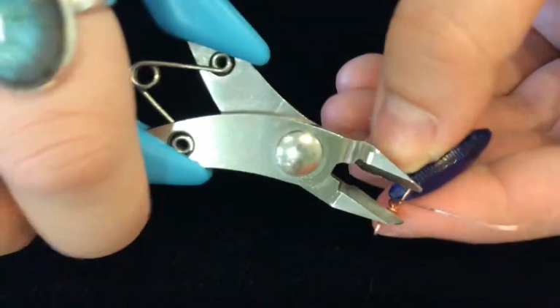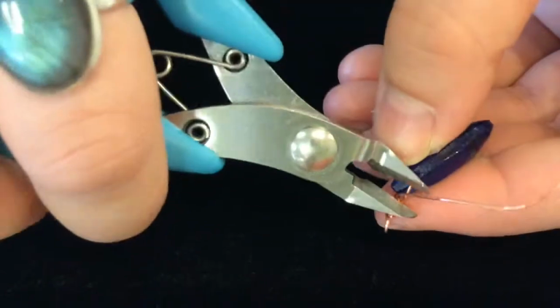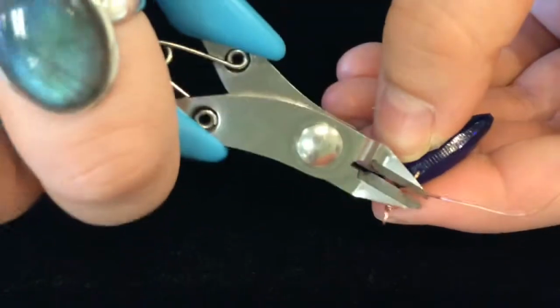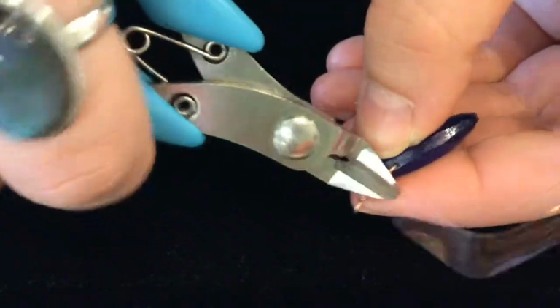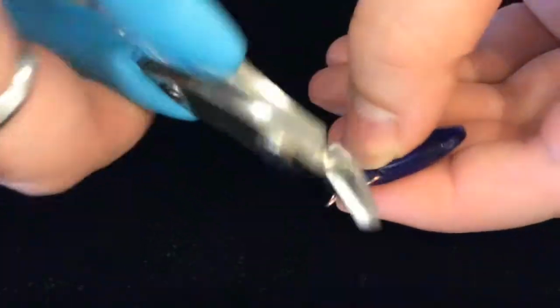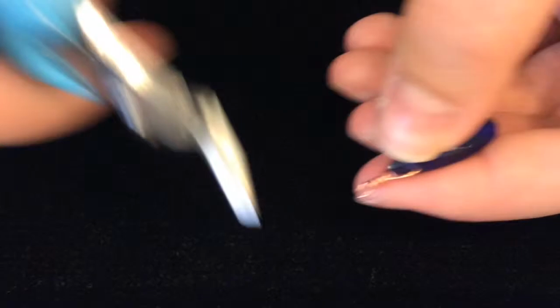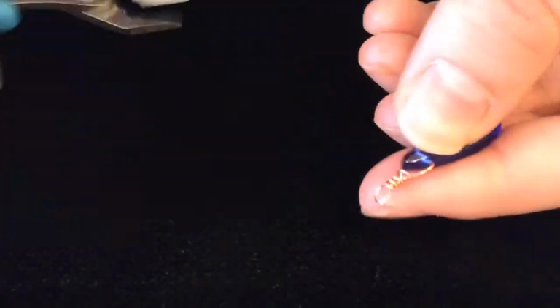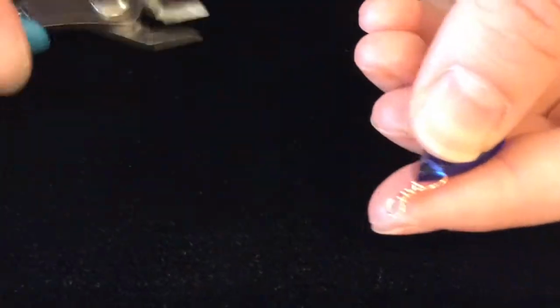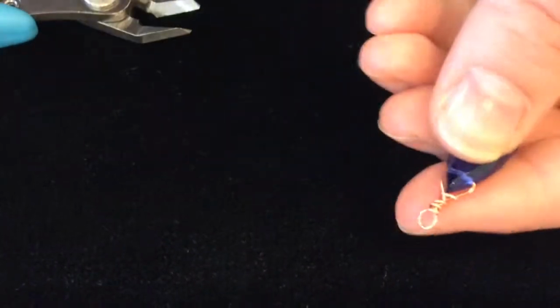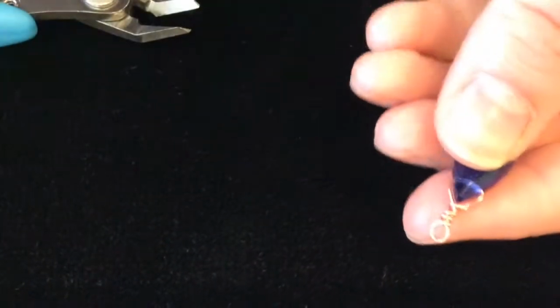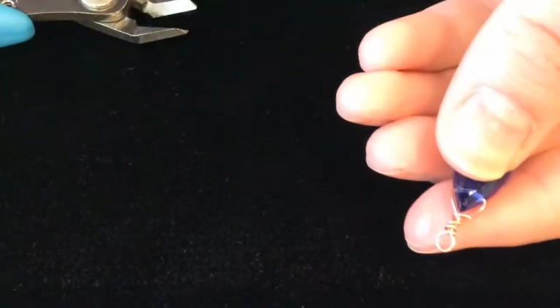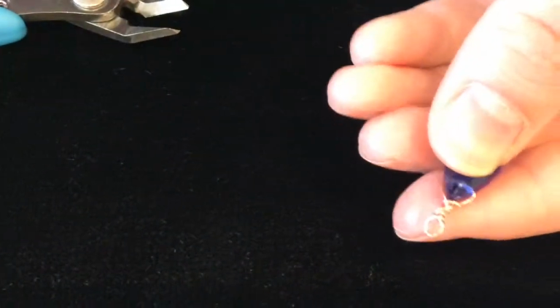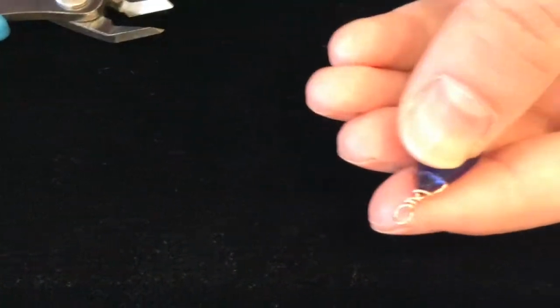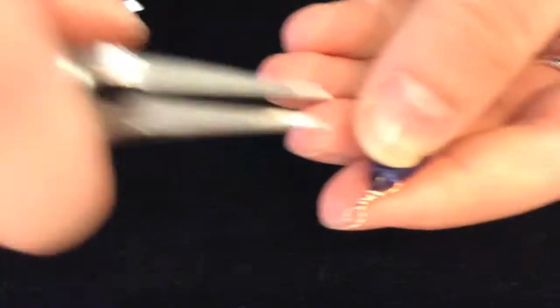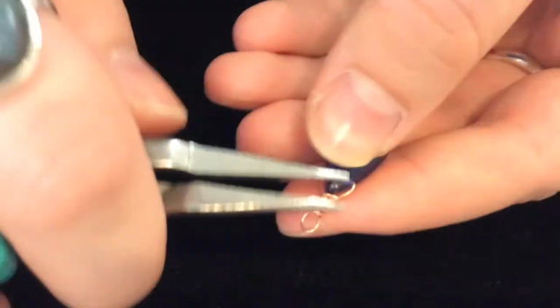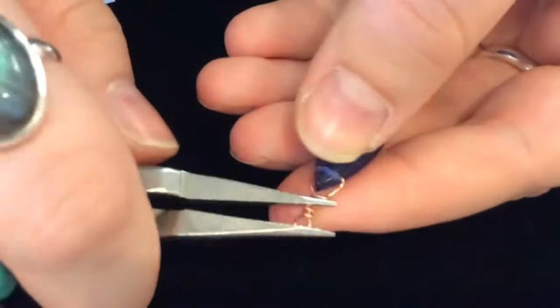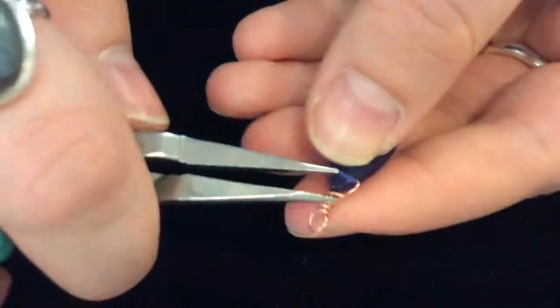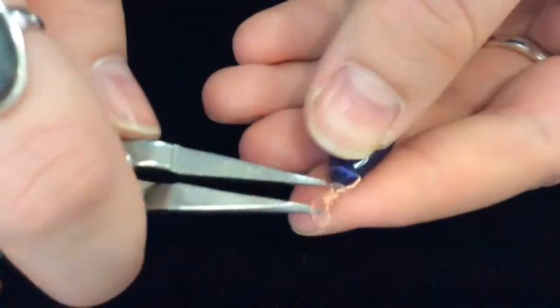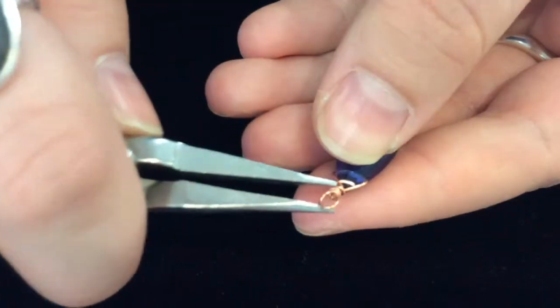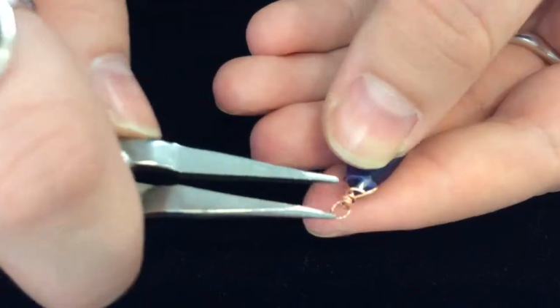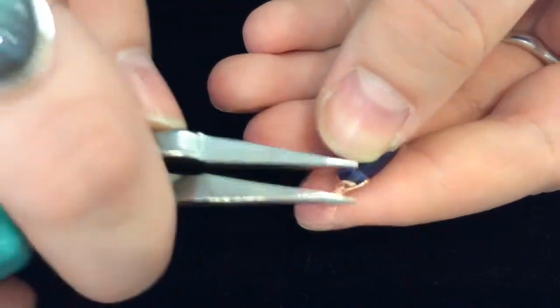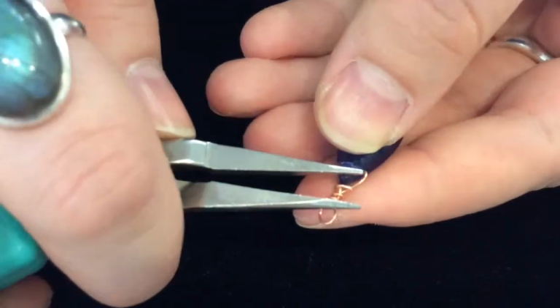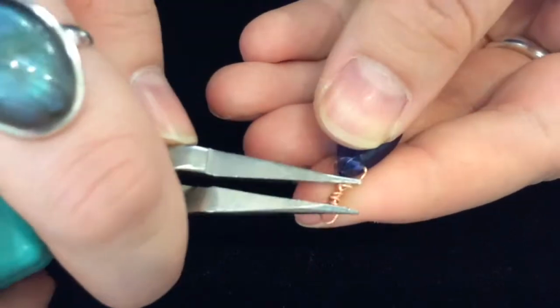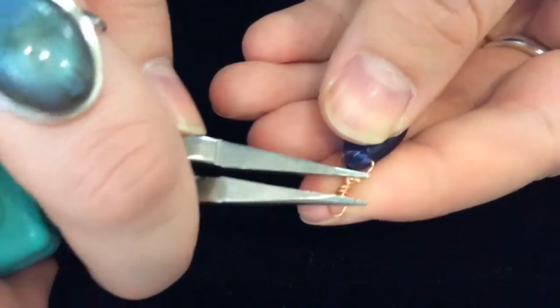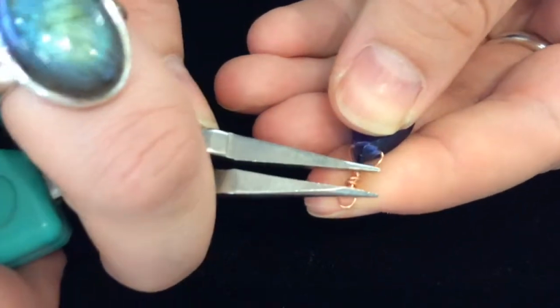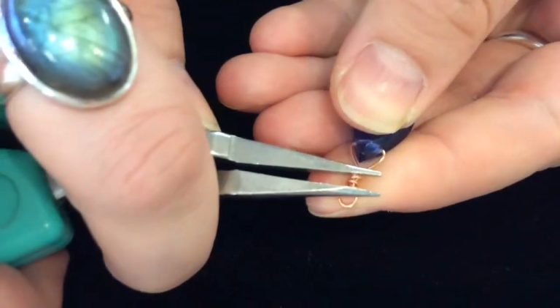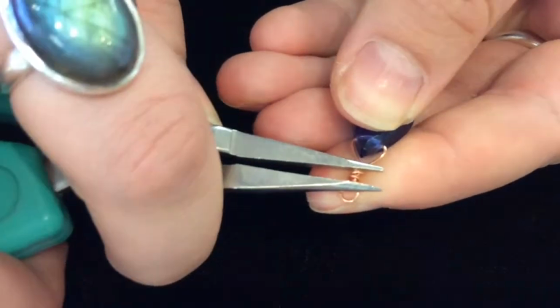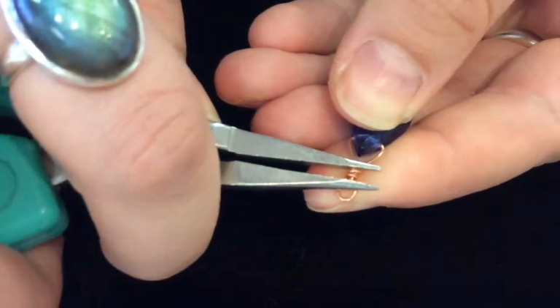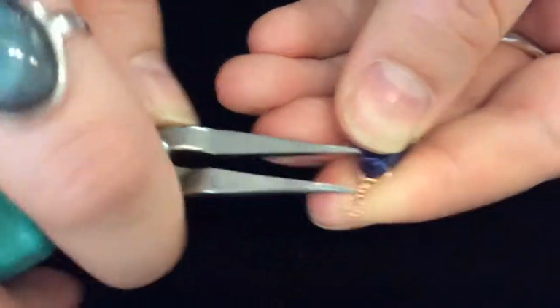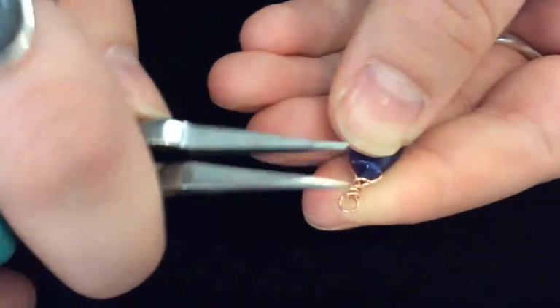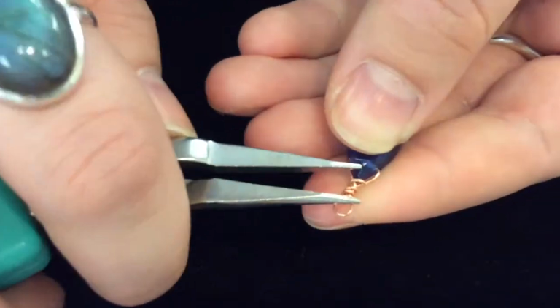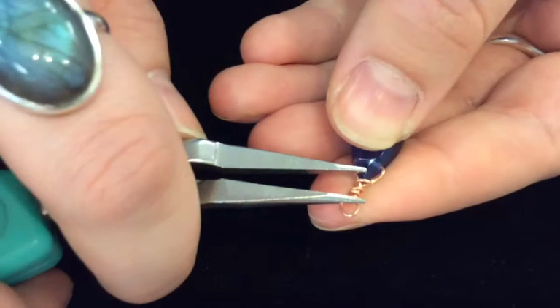Cut that off completely. And then we can go back in and adjust it without opening one.